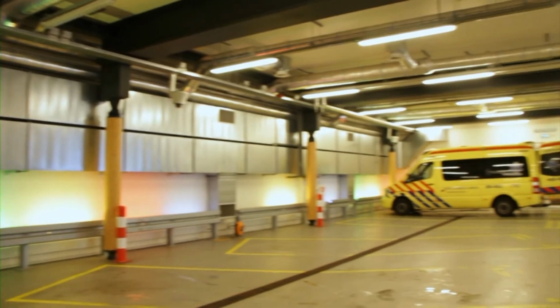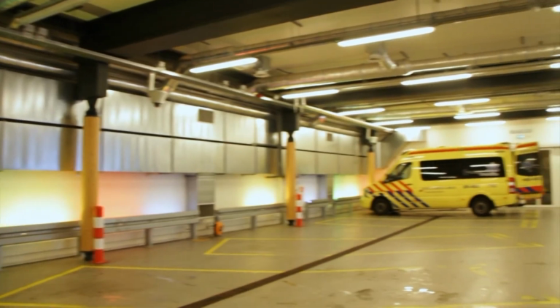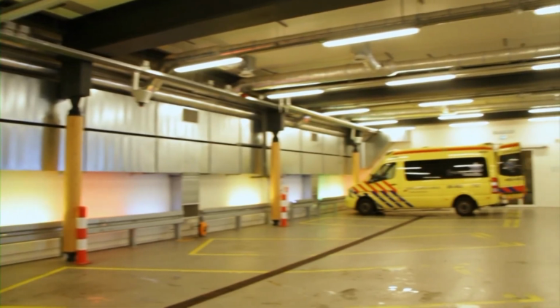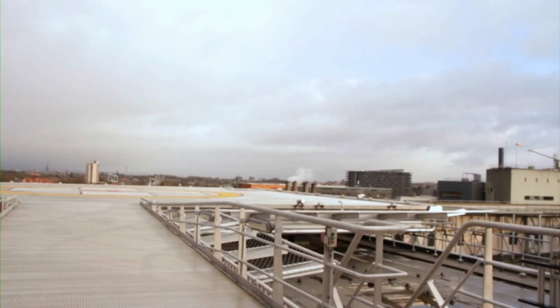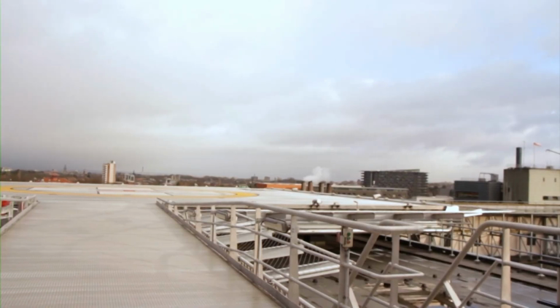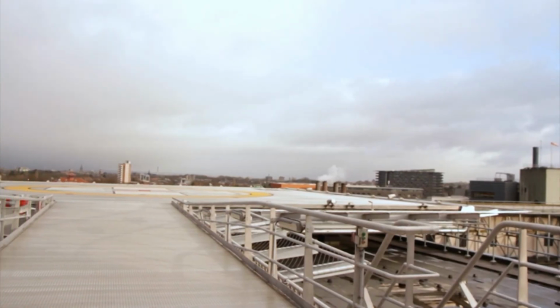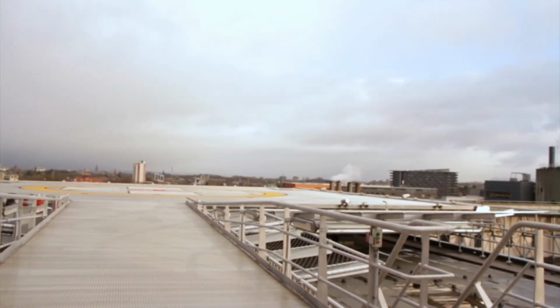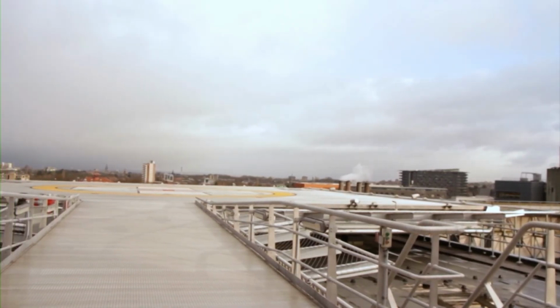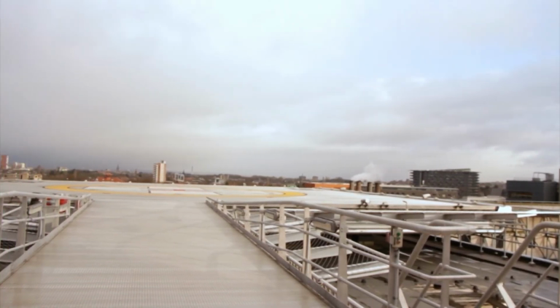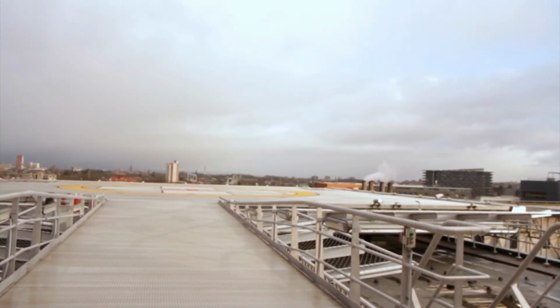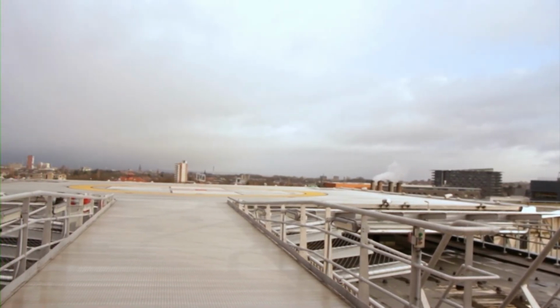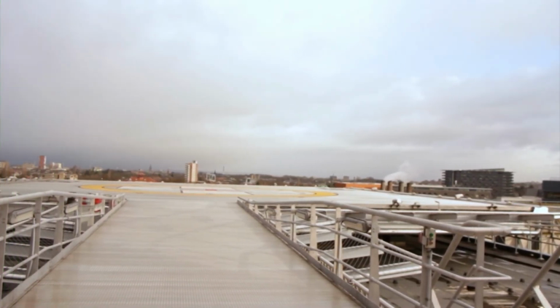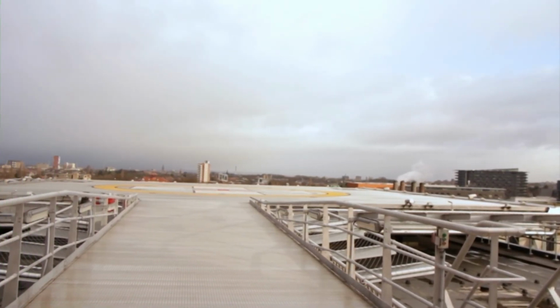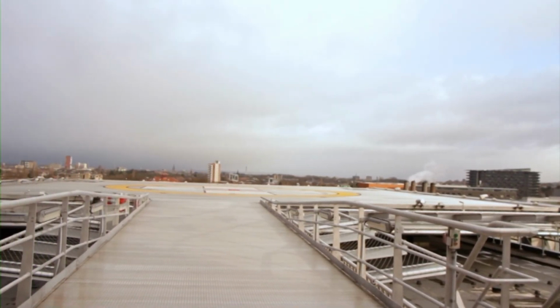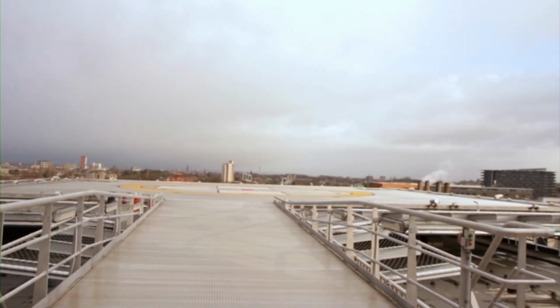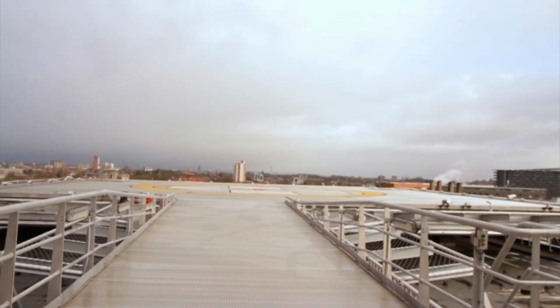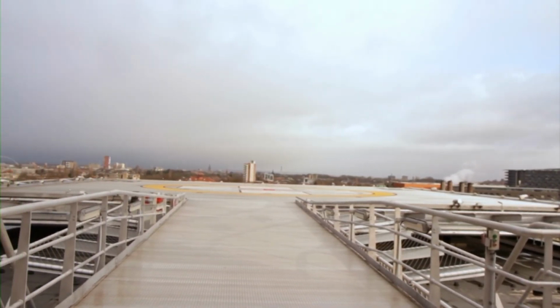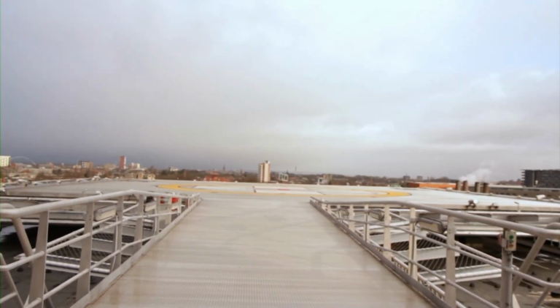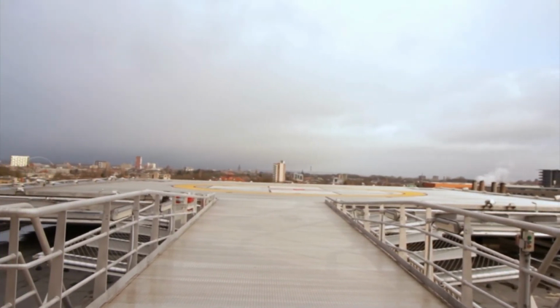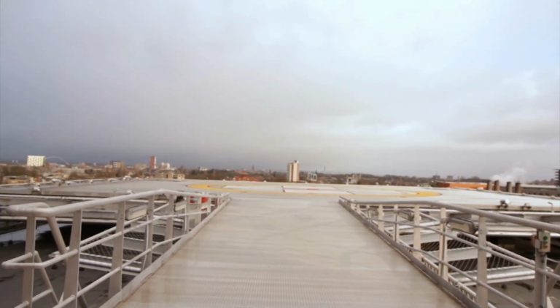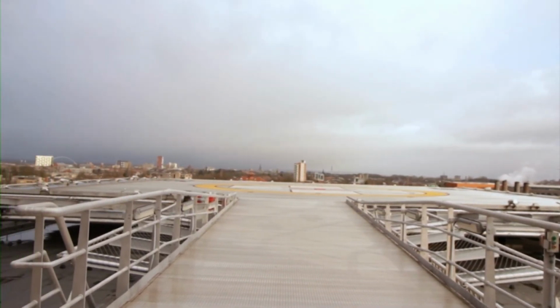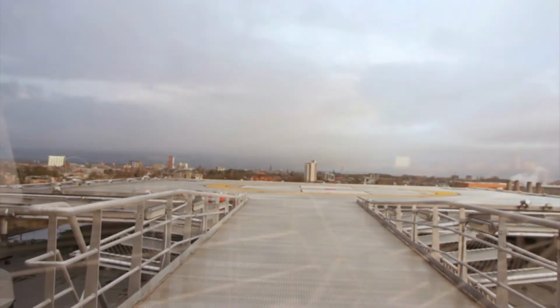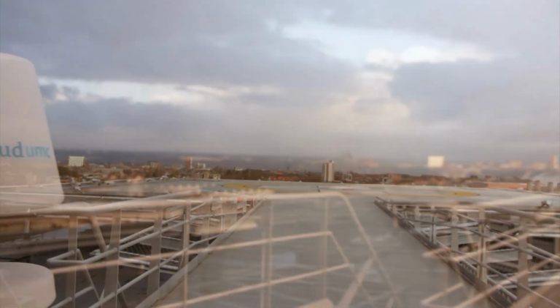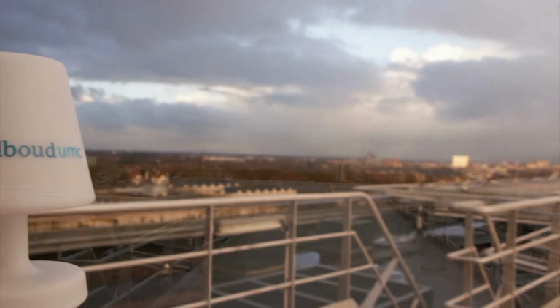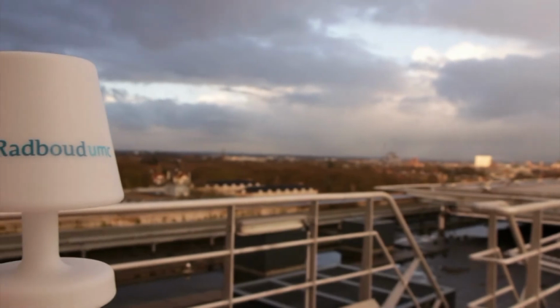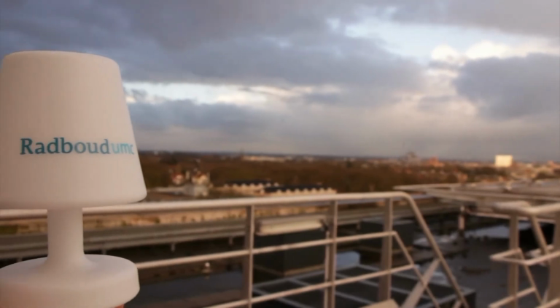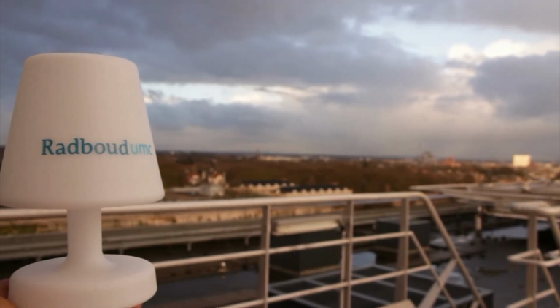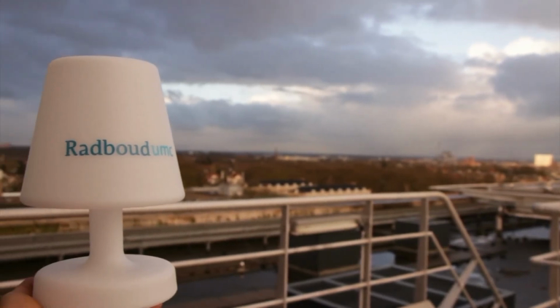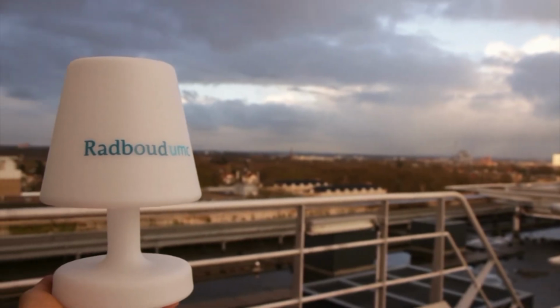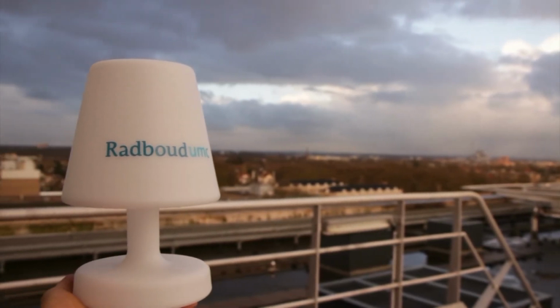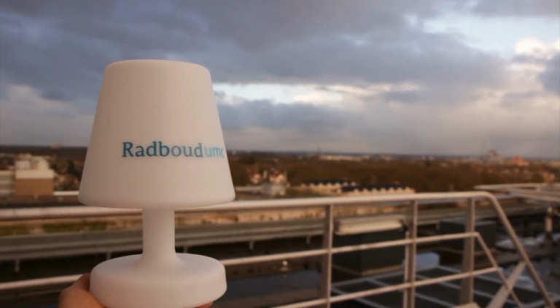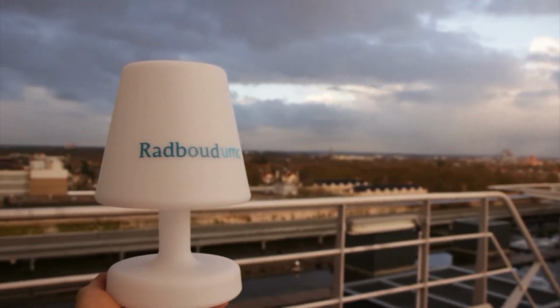We look forward to welcoming you on May 2nd at Radboud UMC. Thank you.